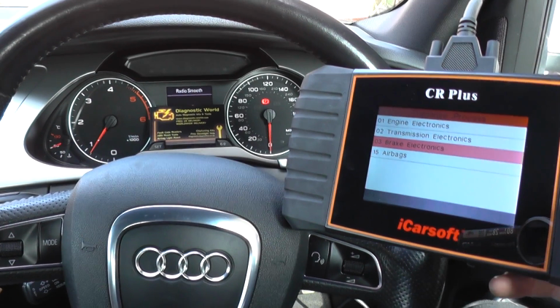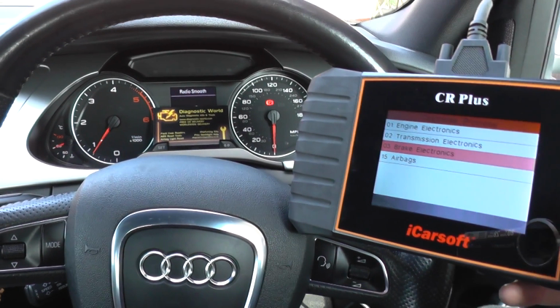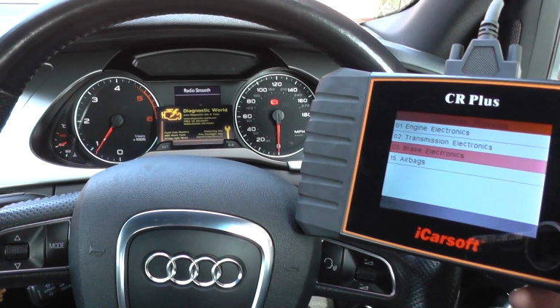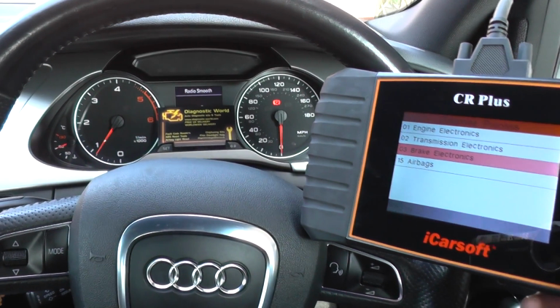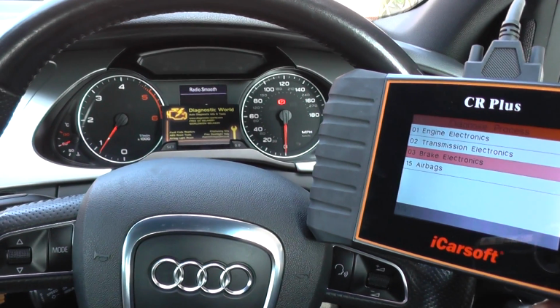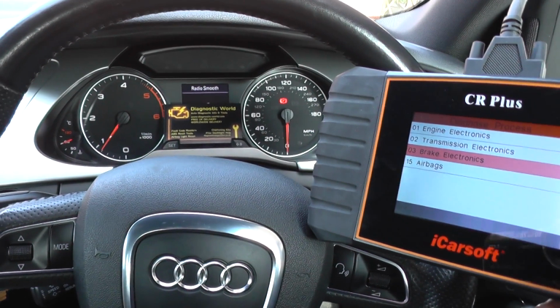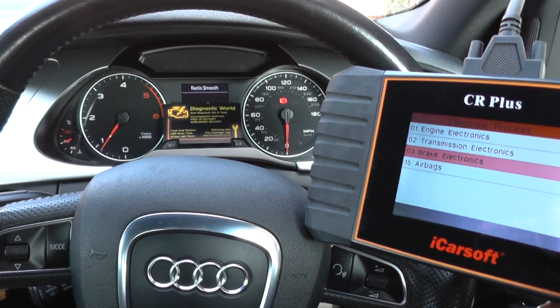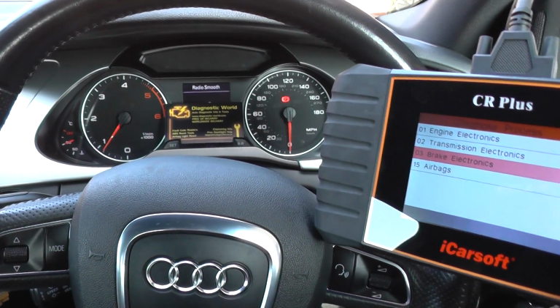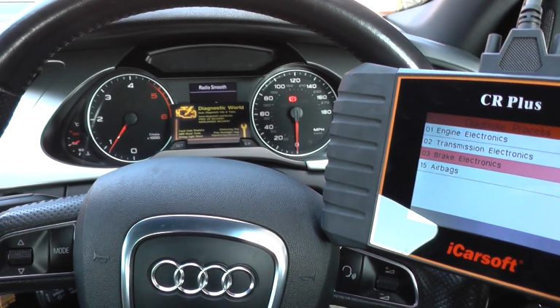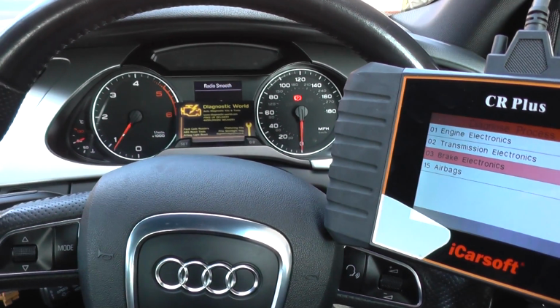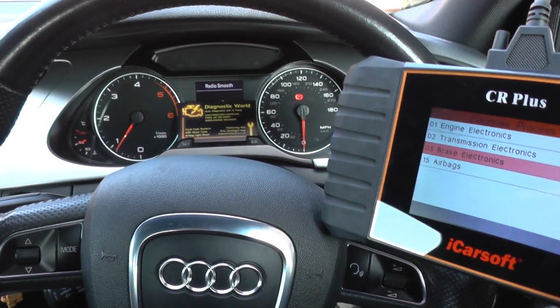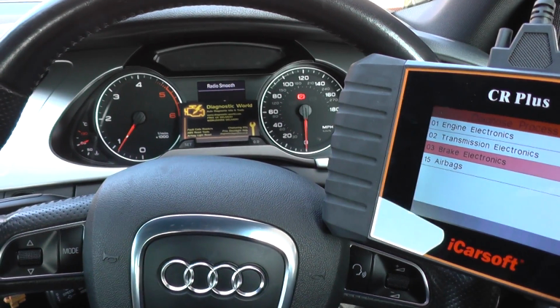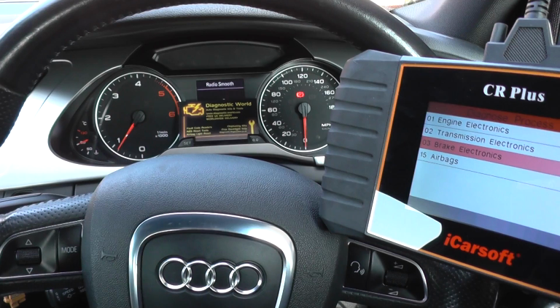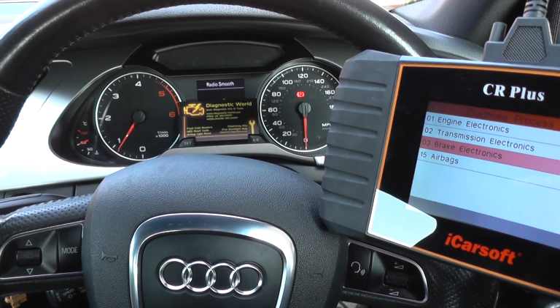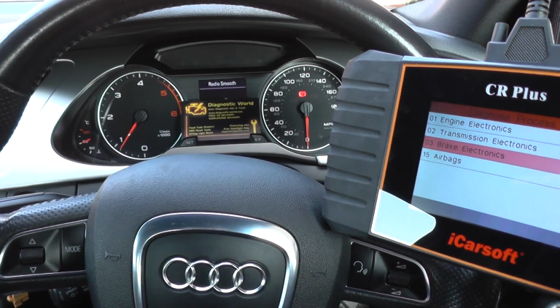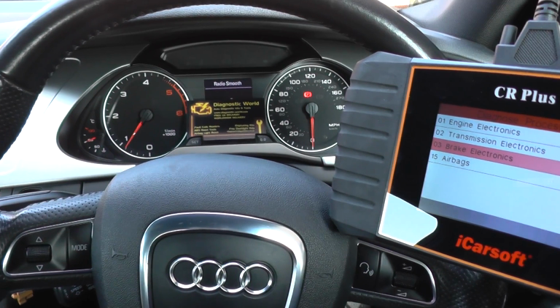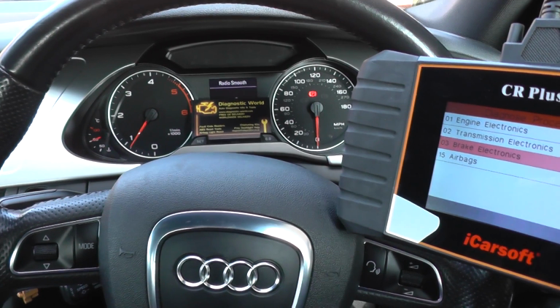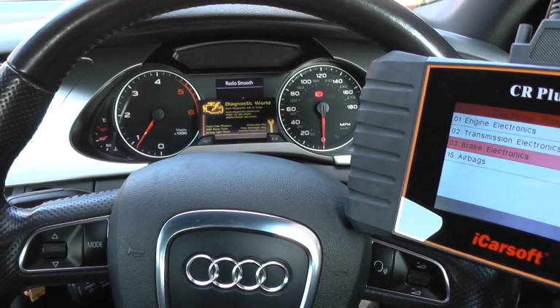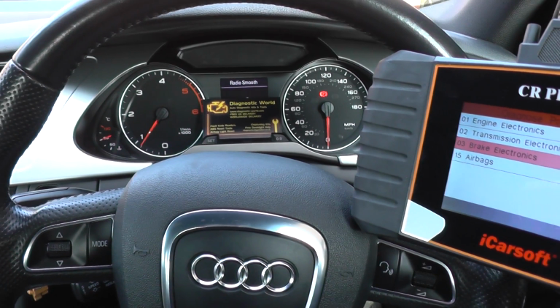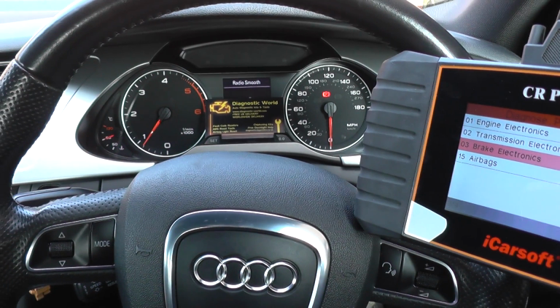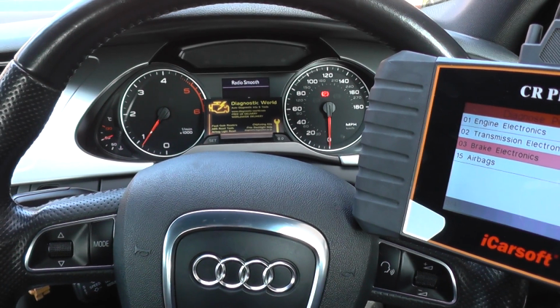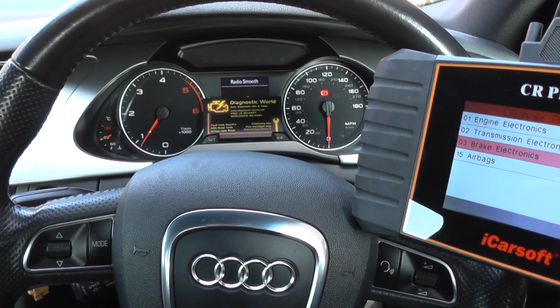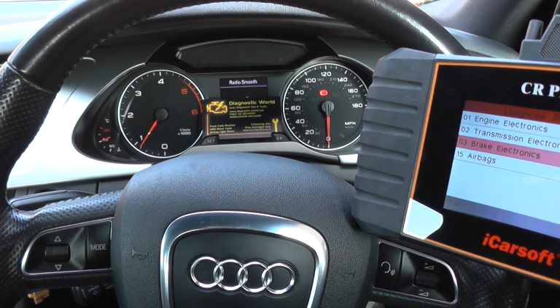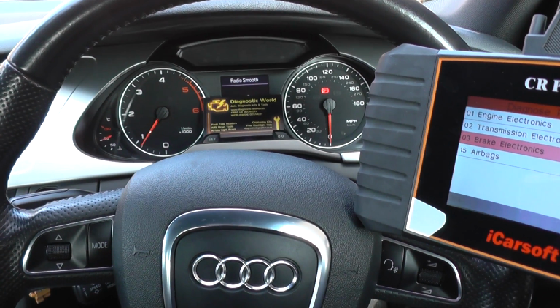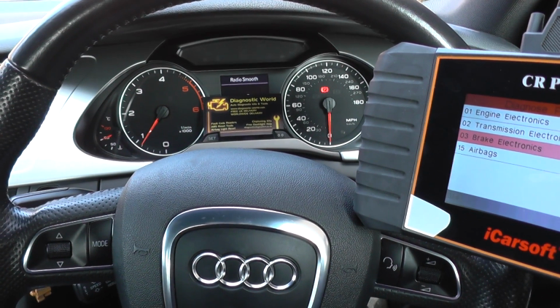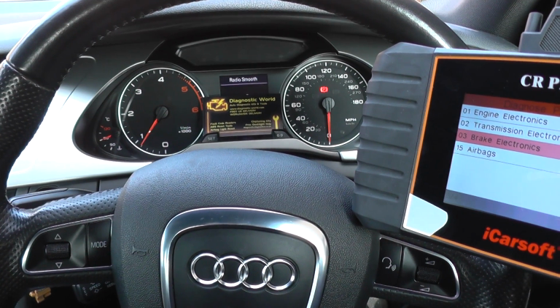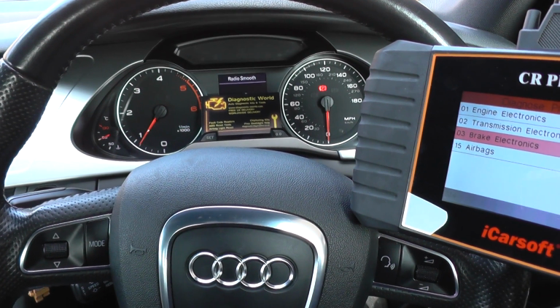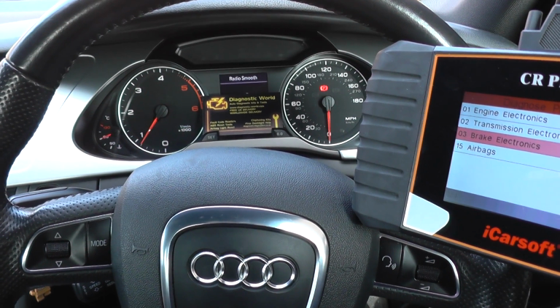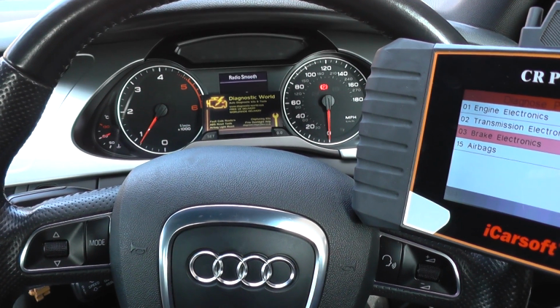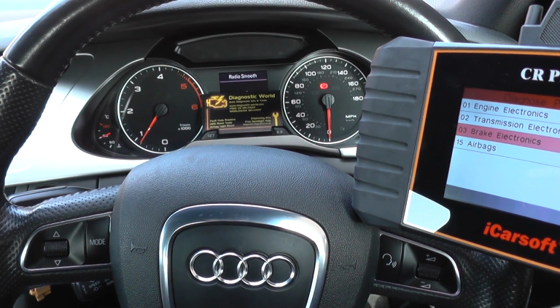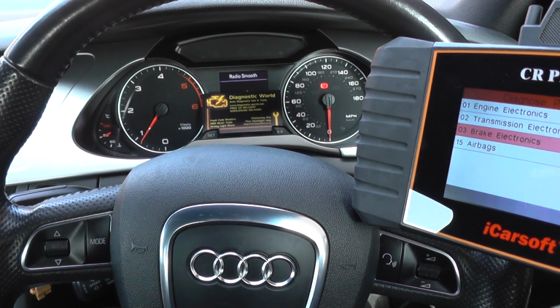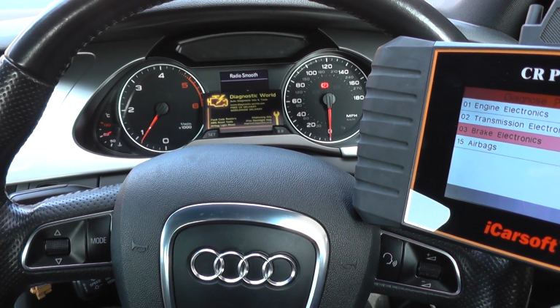There we go — so all lights are off apart from the brake light, actually the parking brake light. That's because the handbrake is still engaged at the moment.